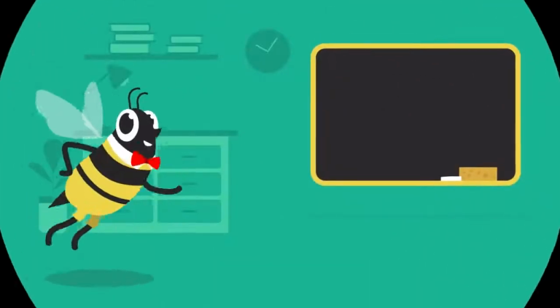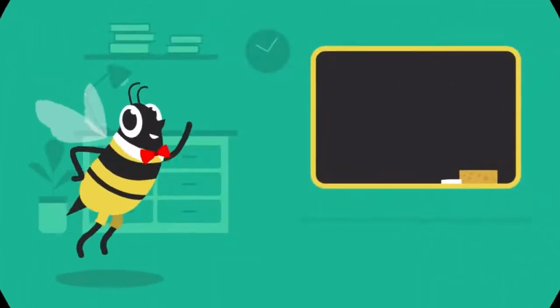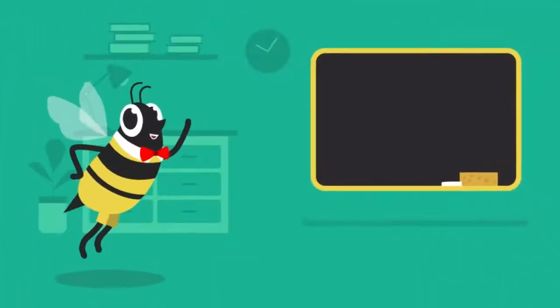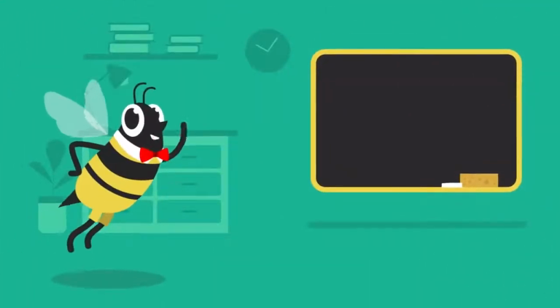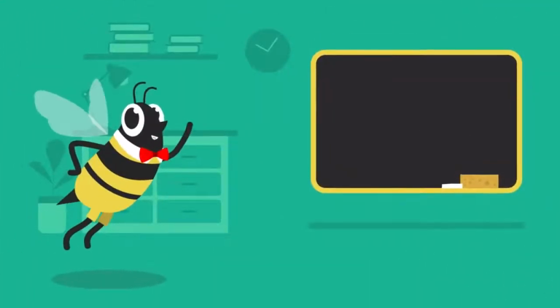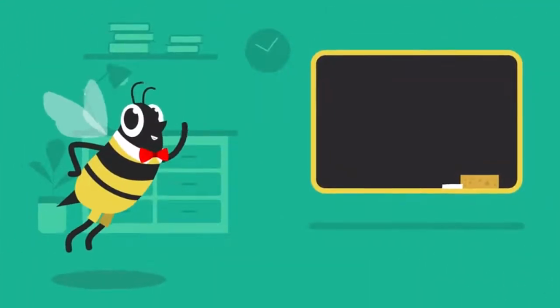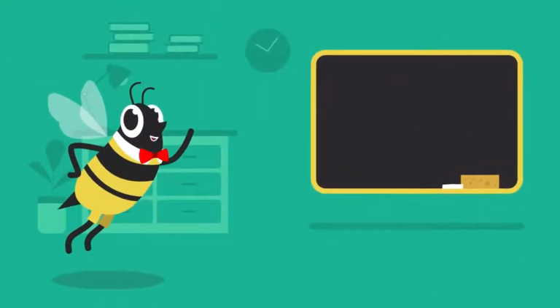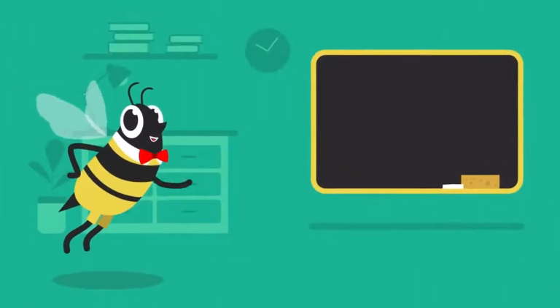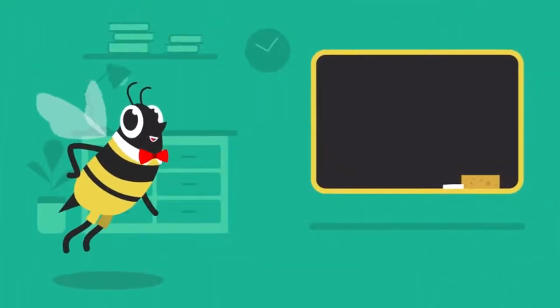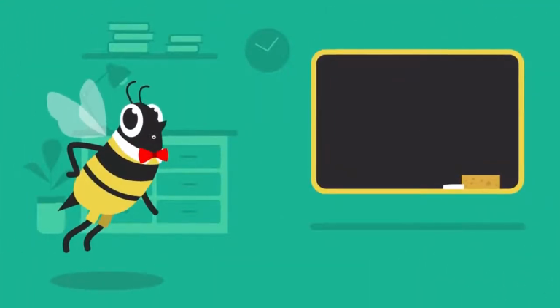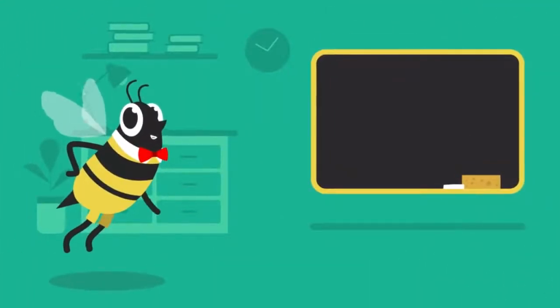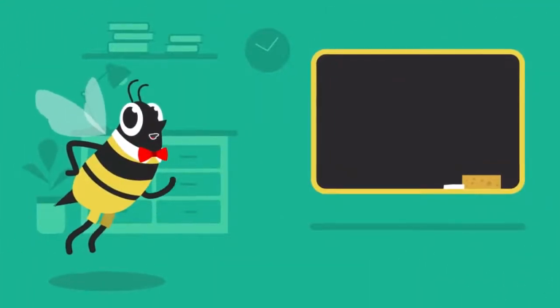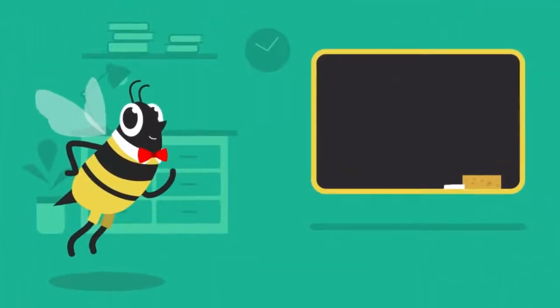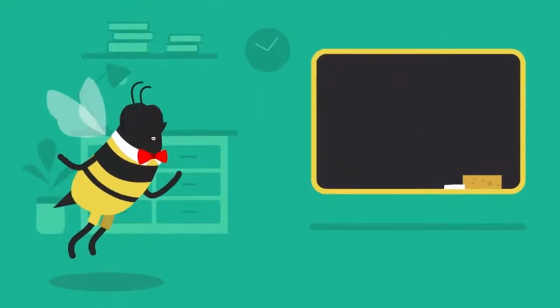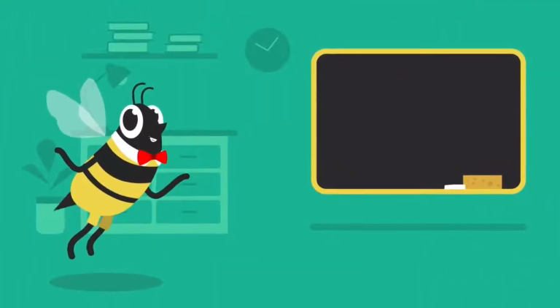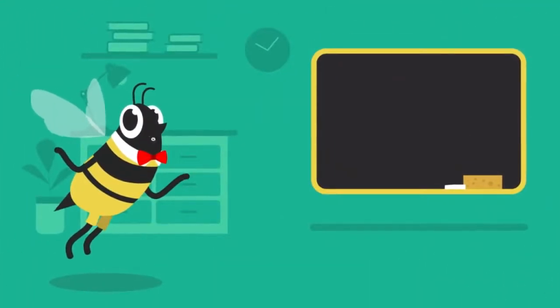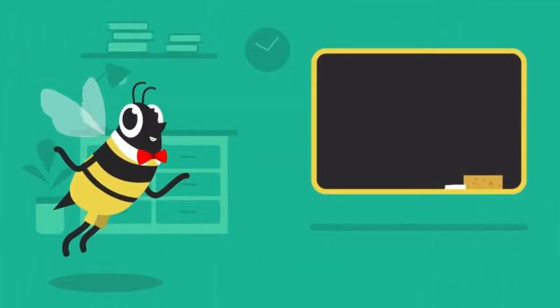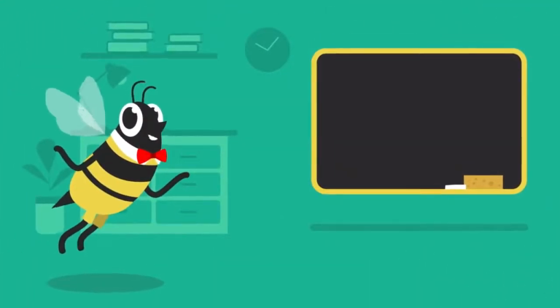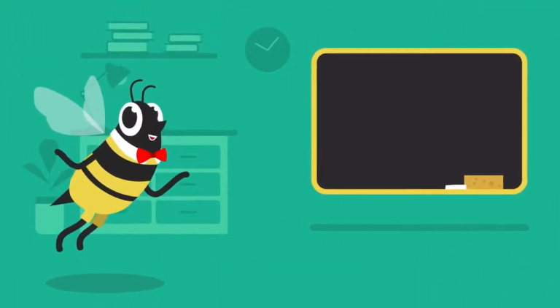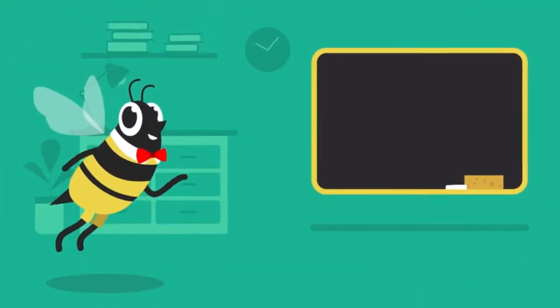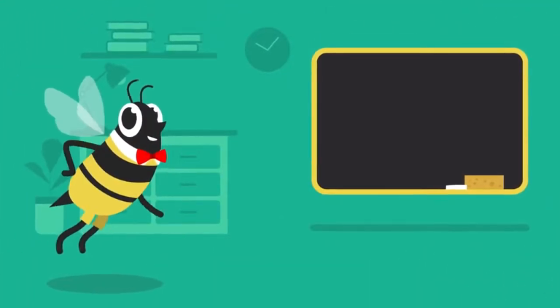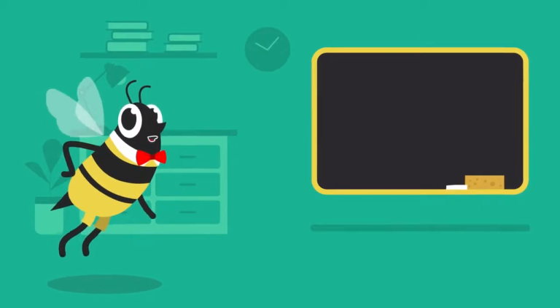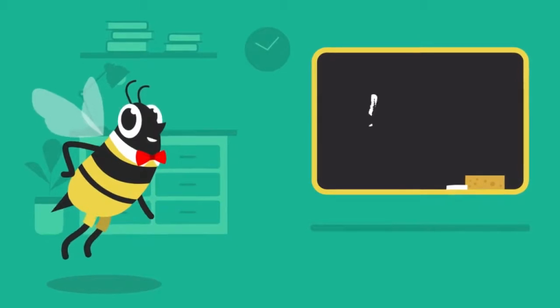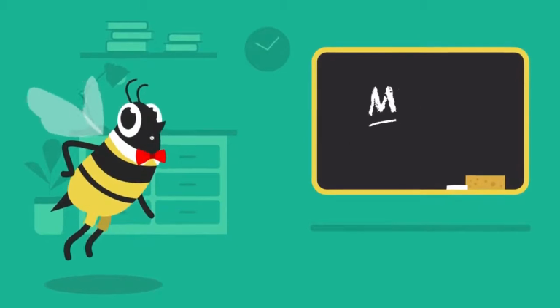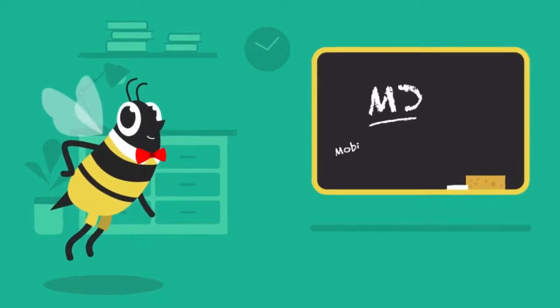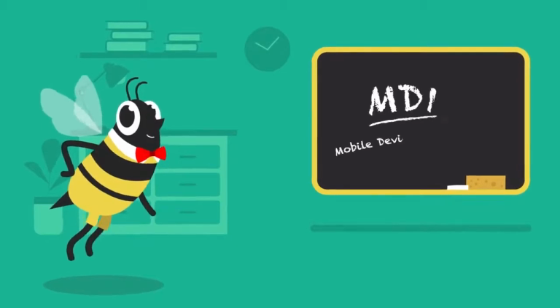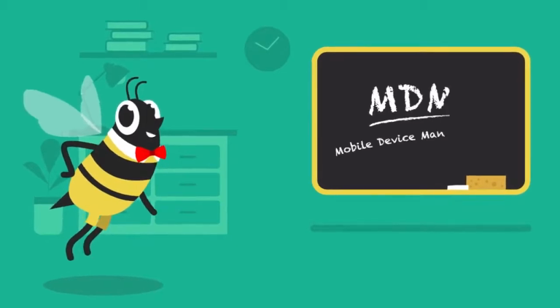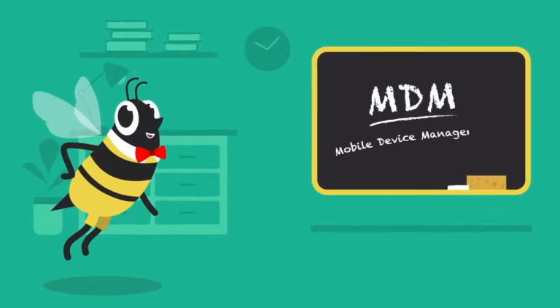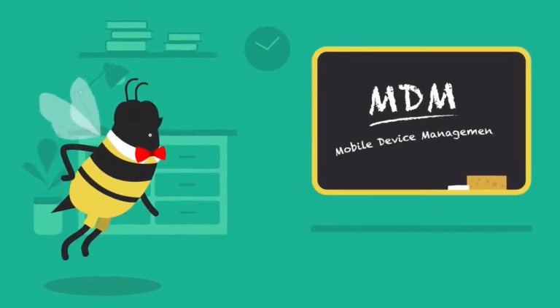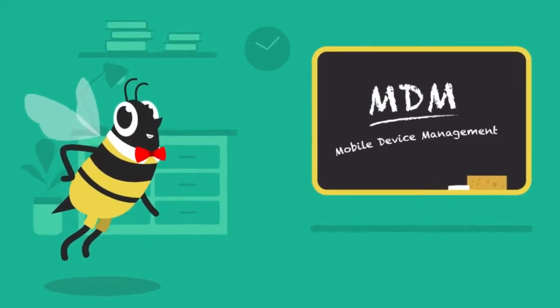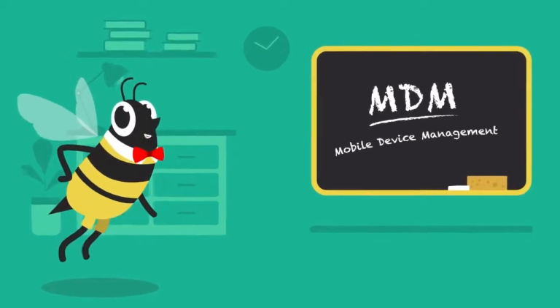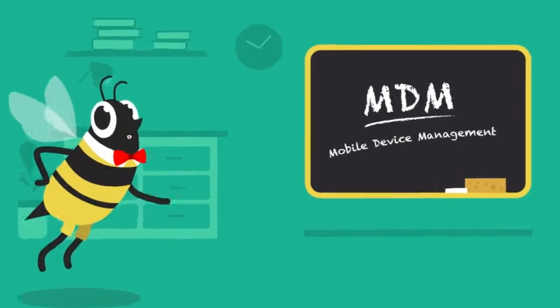Hi, I'm BuzzTheBee and this is BuzzWords. Today, we're looking at why mobile device management is important.